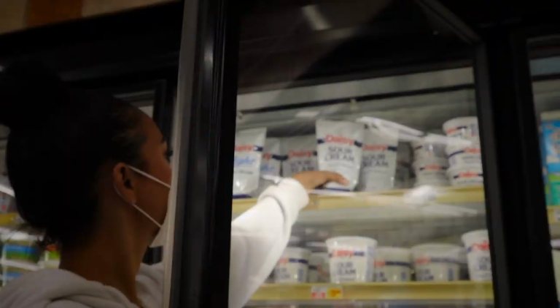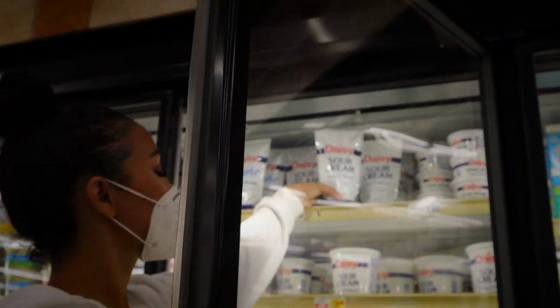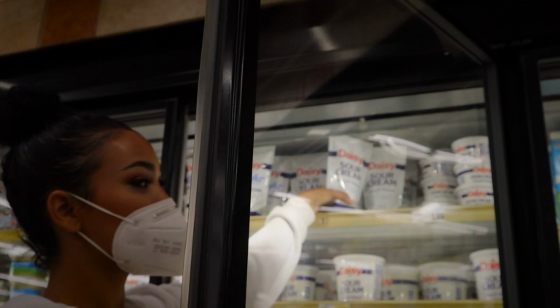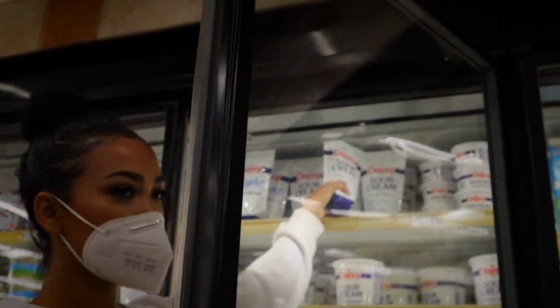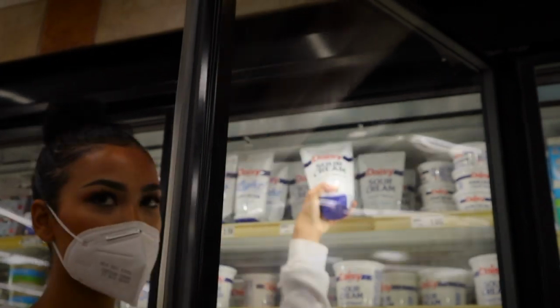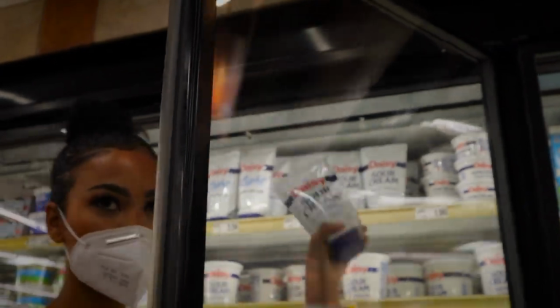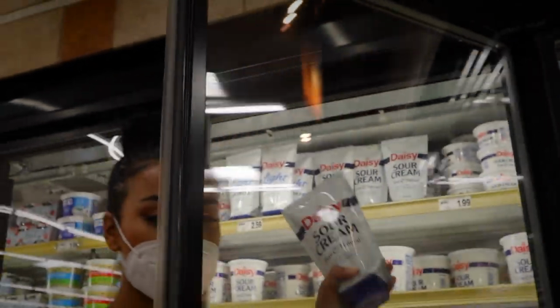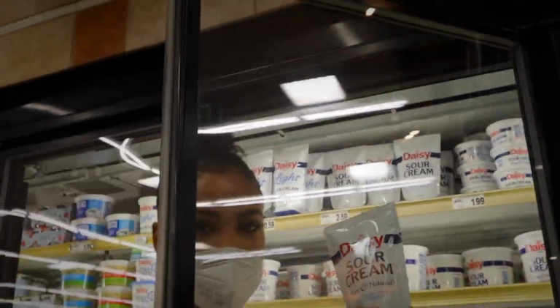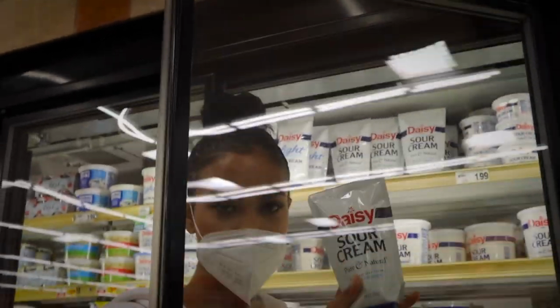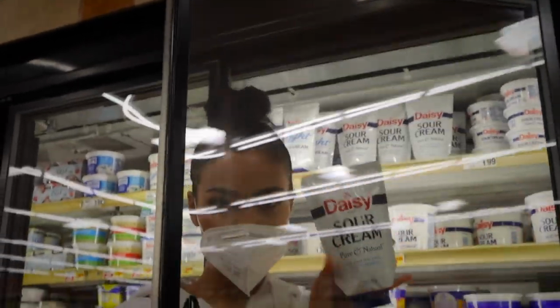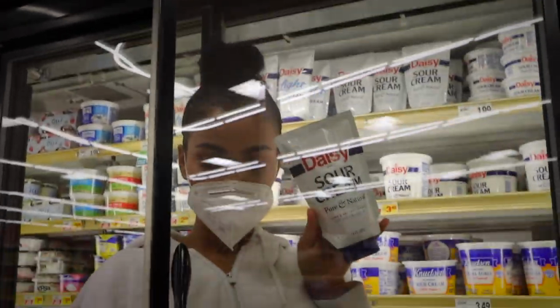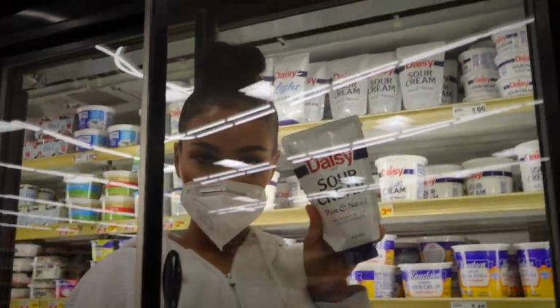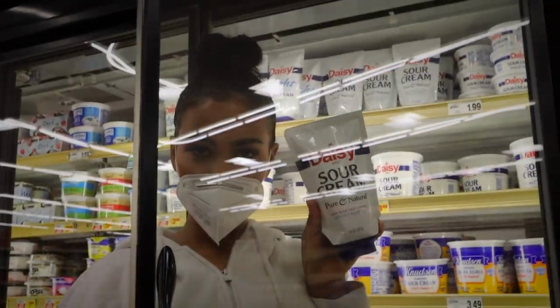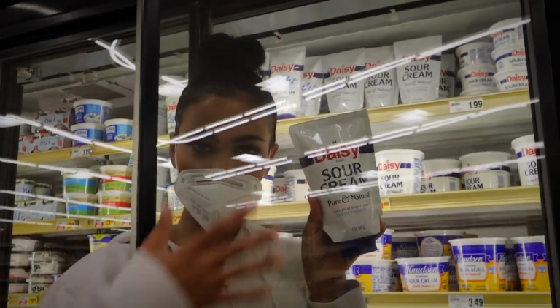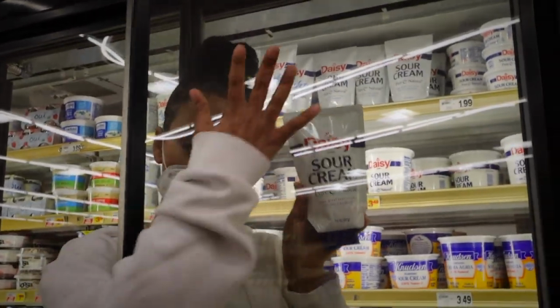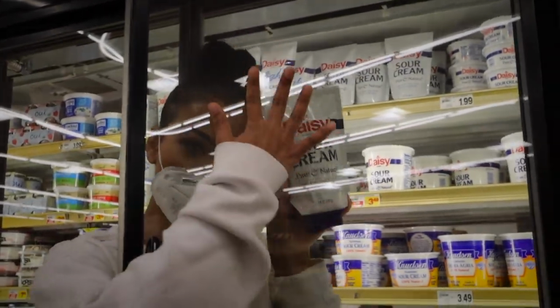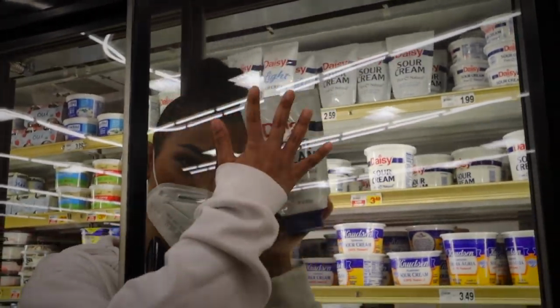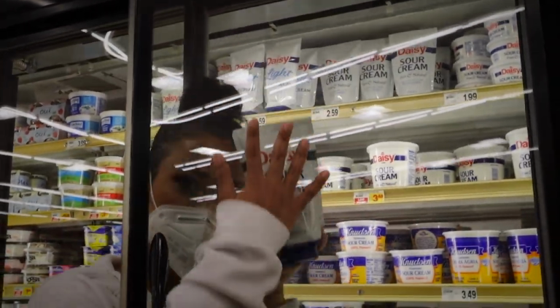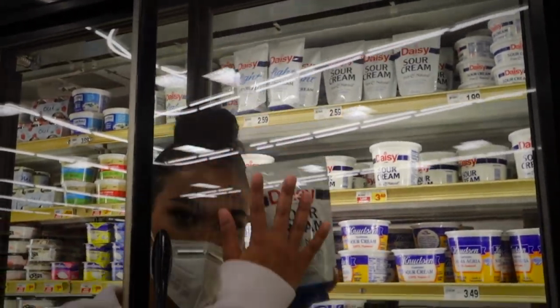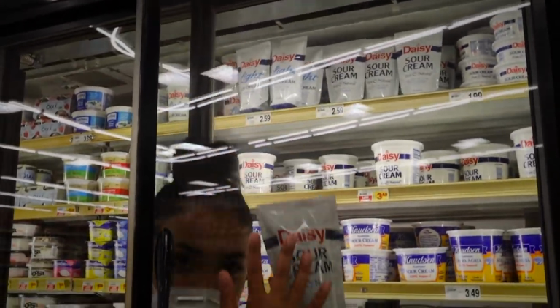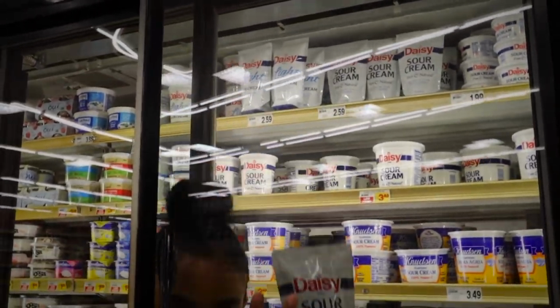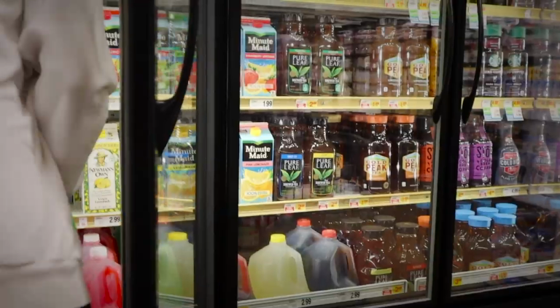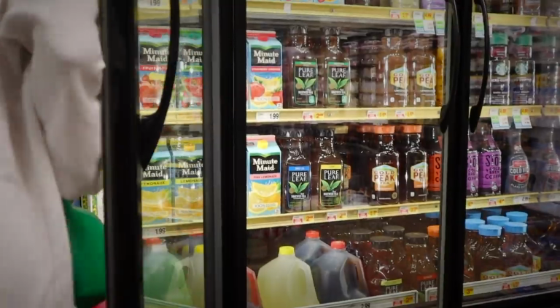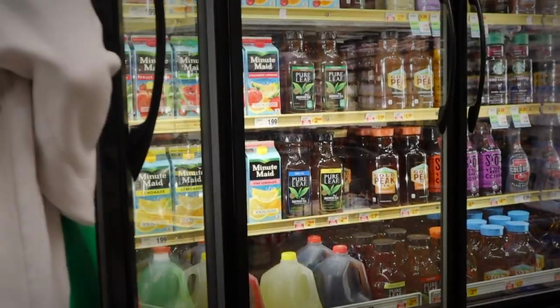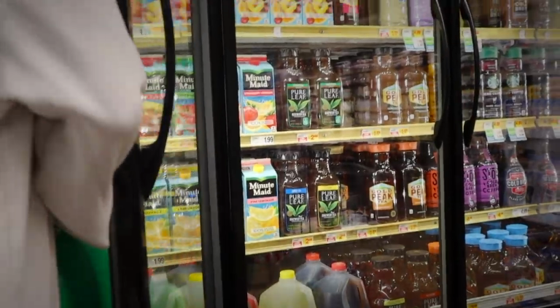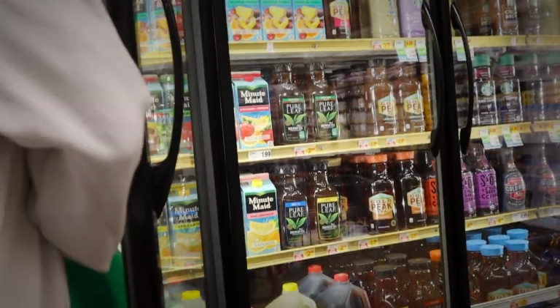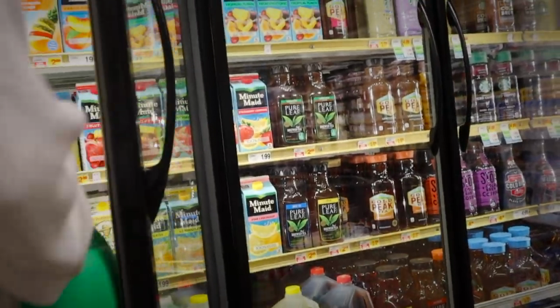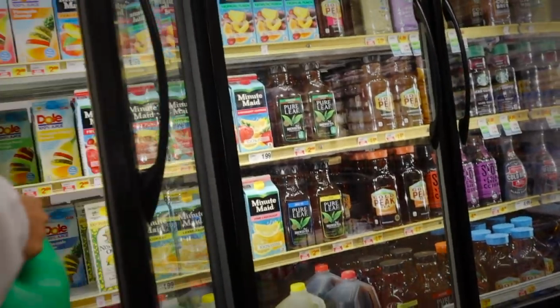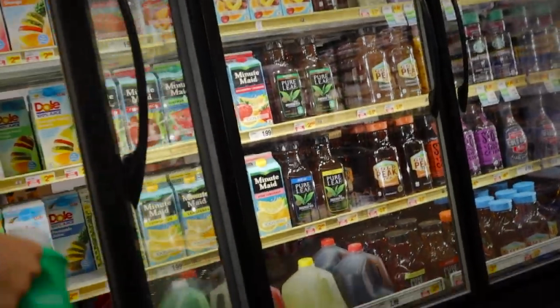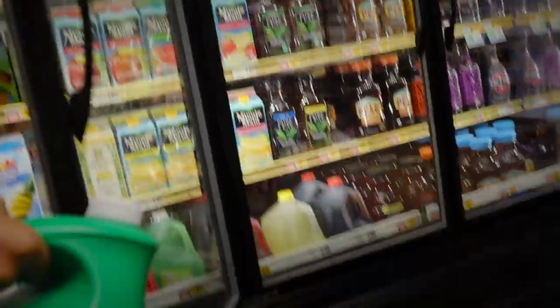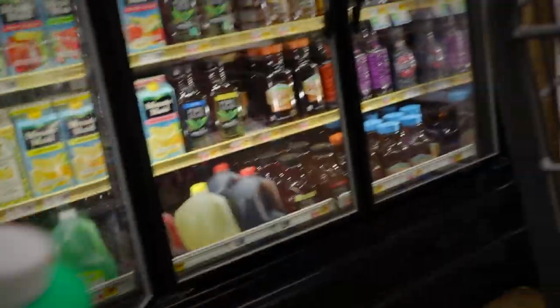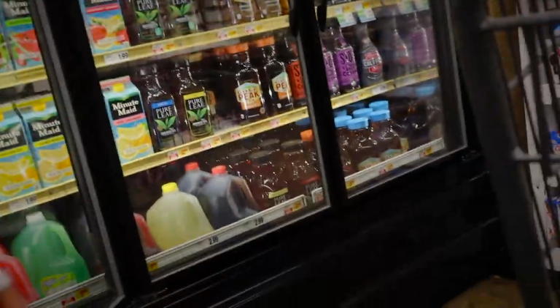Sour cream — you need the juice unless you want to be thirsty.